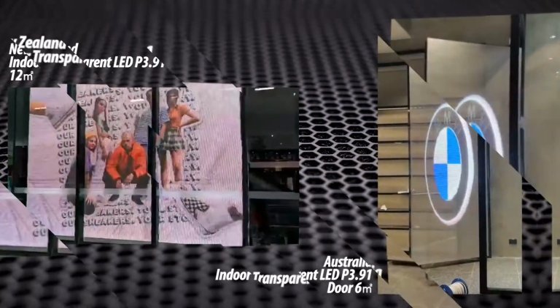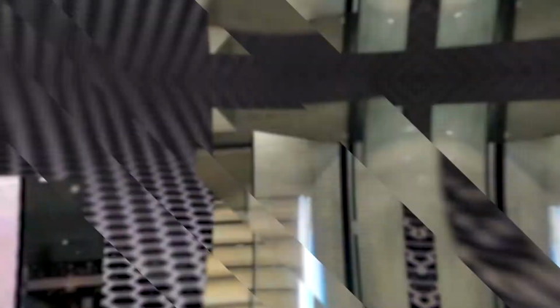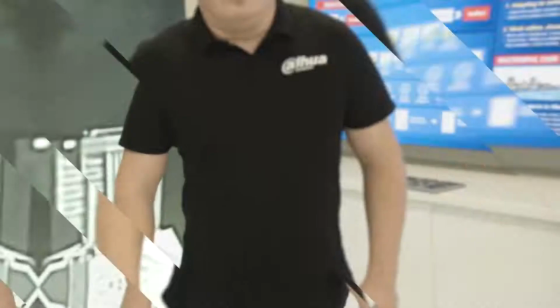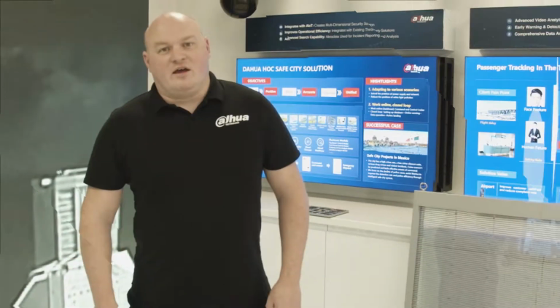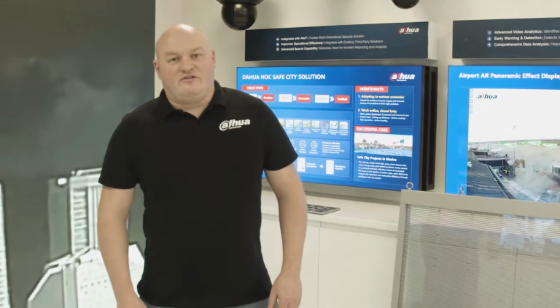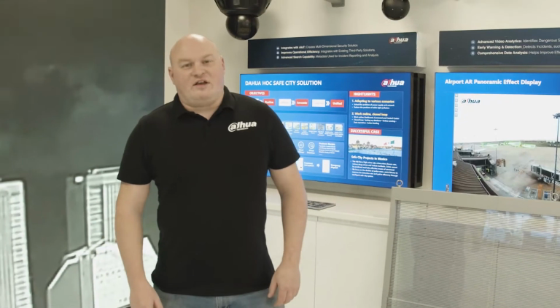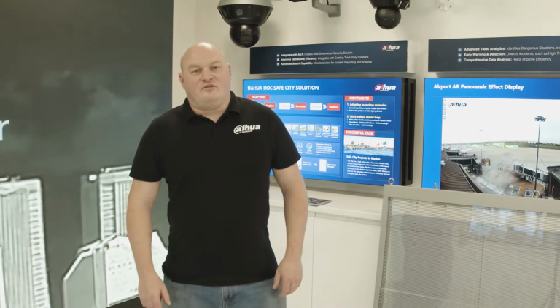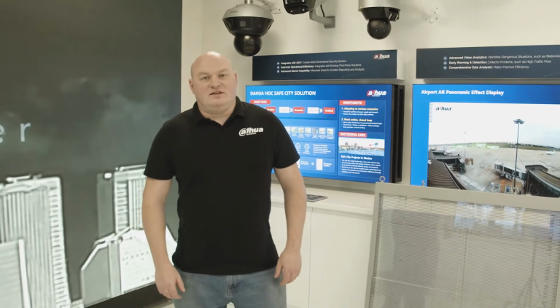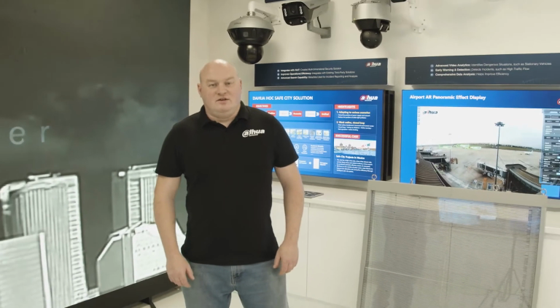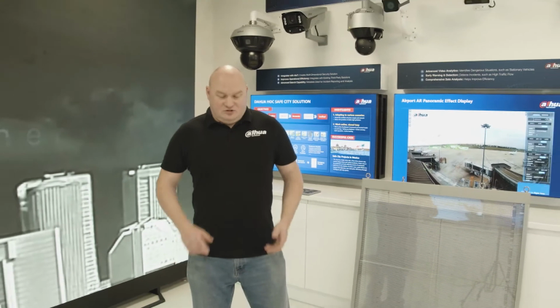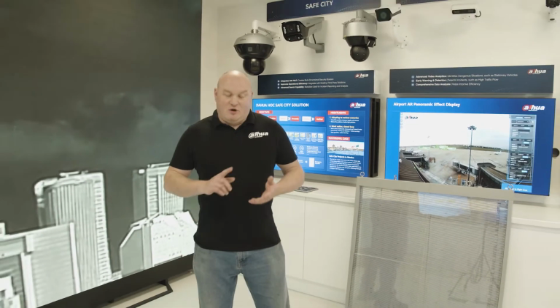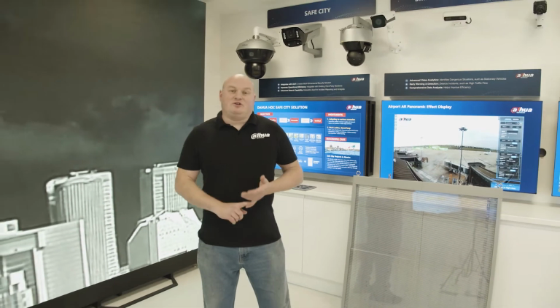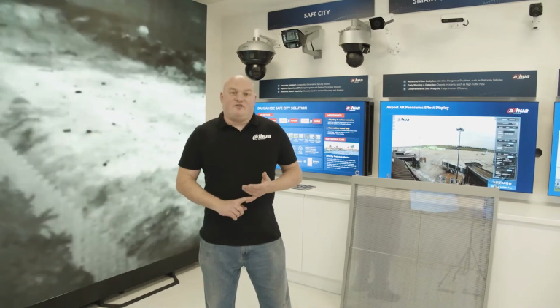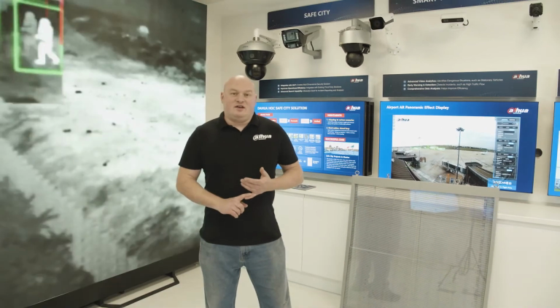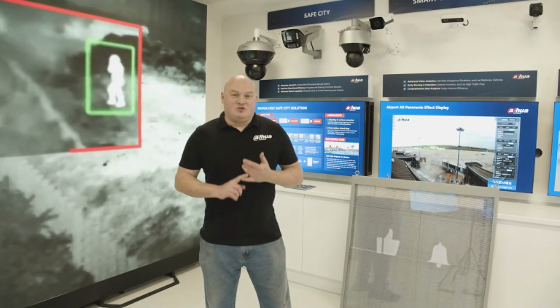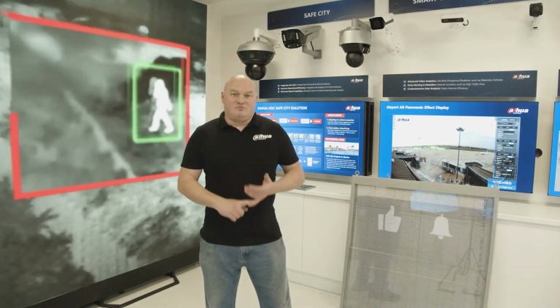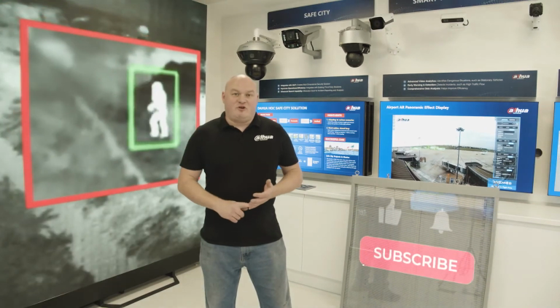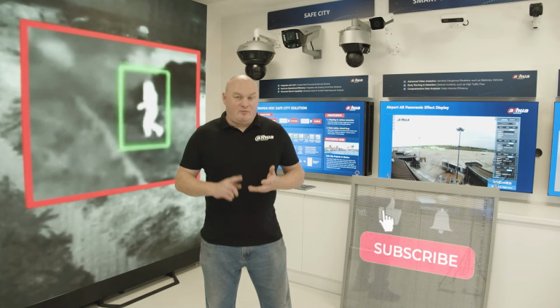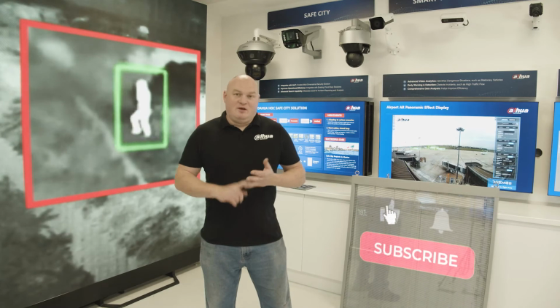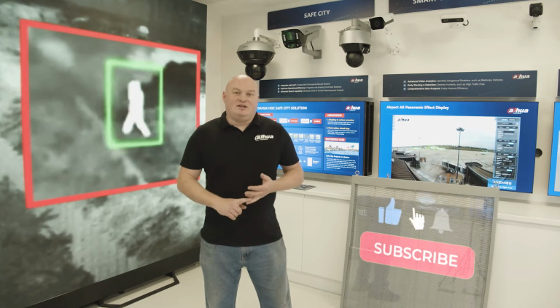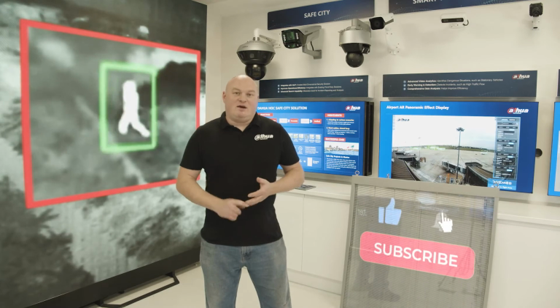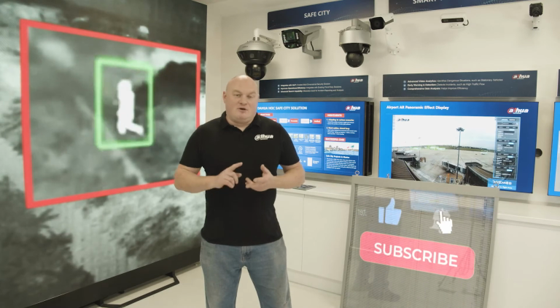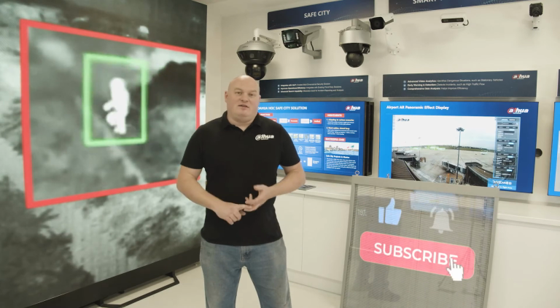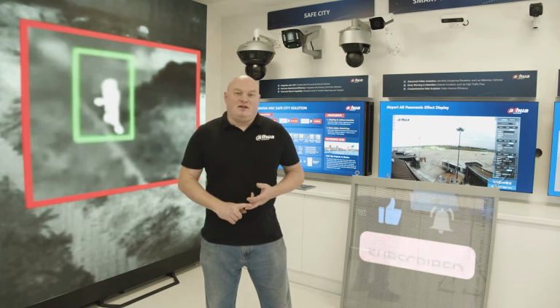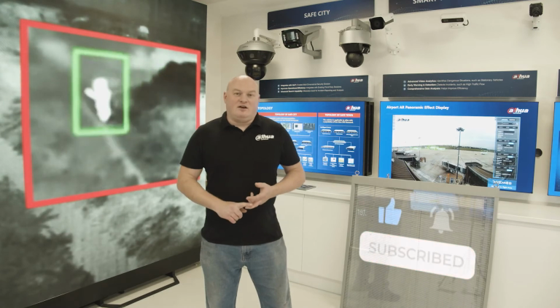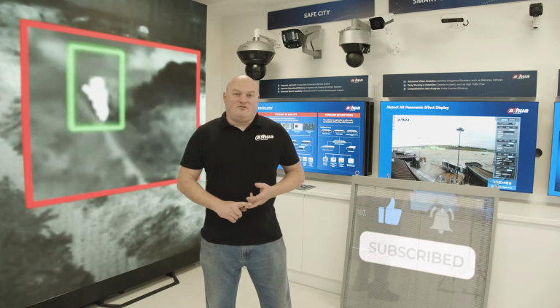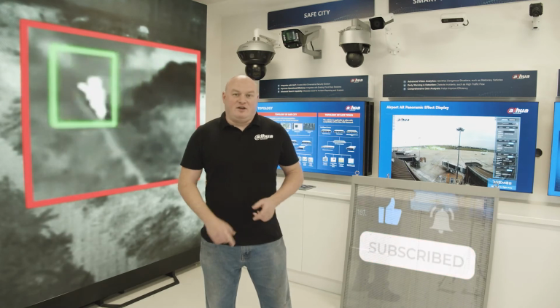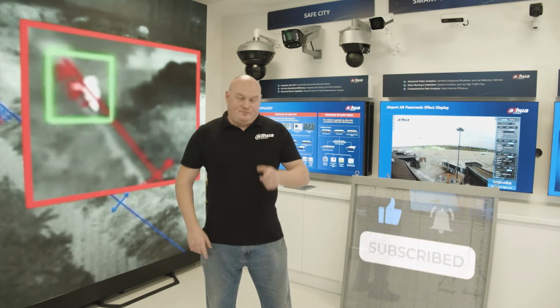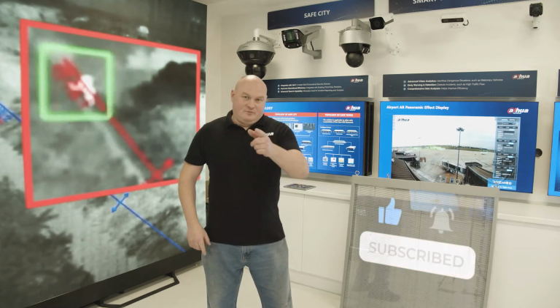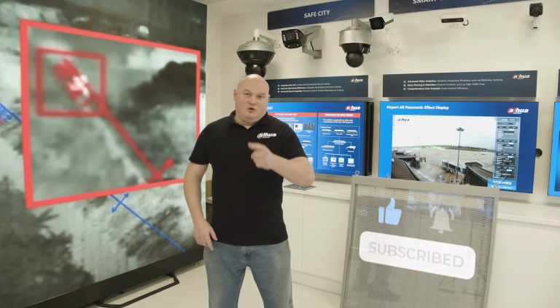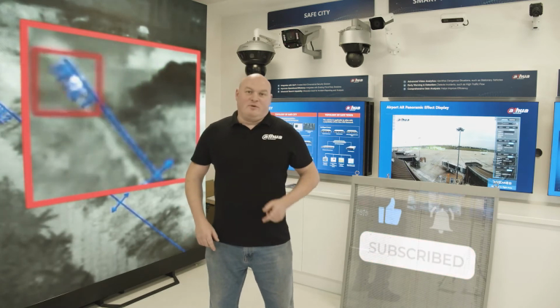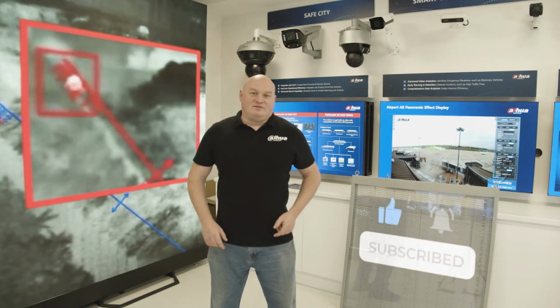Thanks for attending. Don't forget to subscribe, hit the bell, and like this video. All the best.